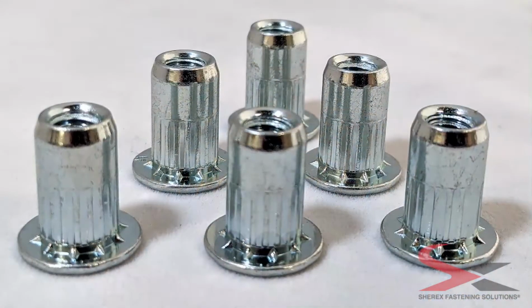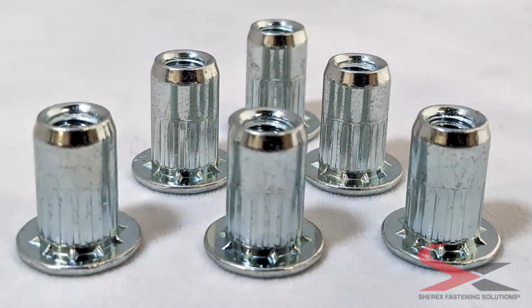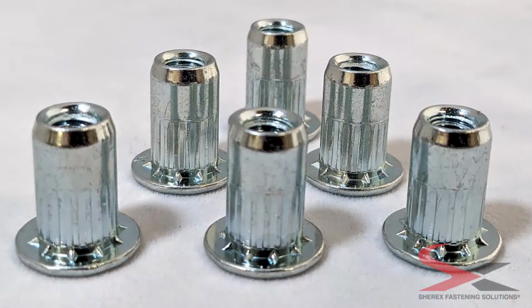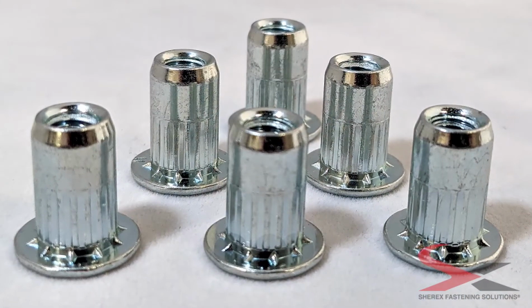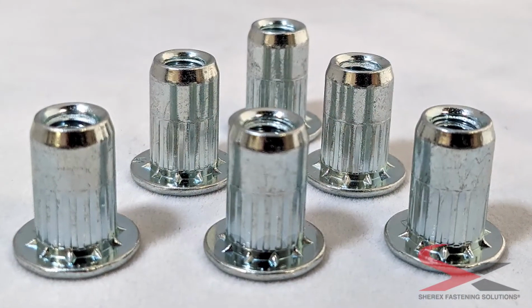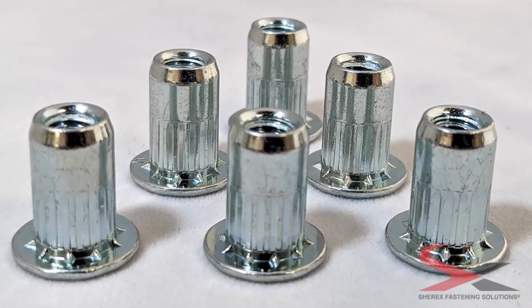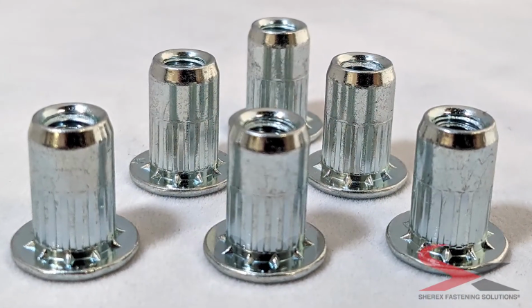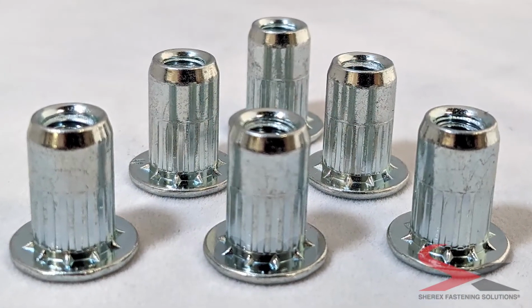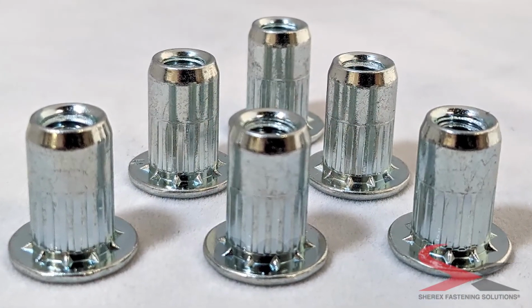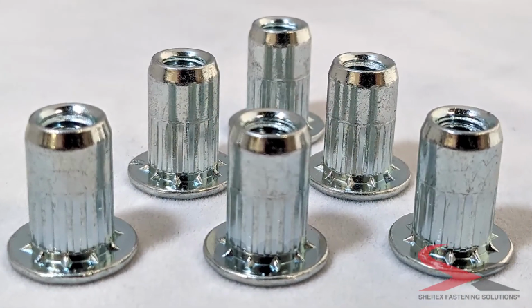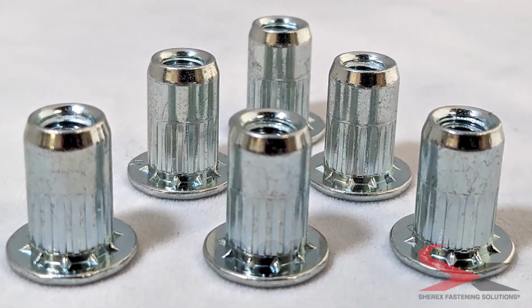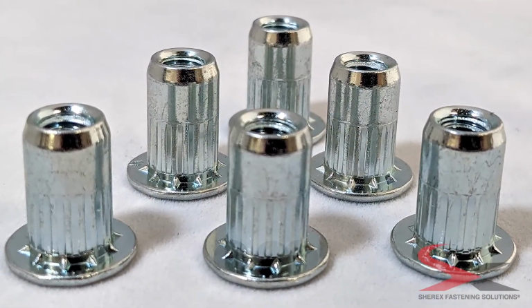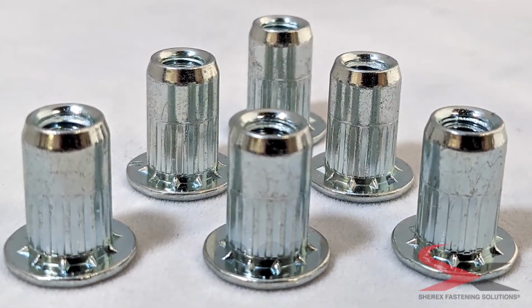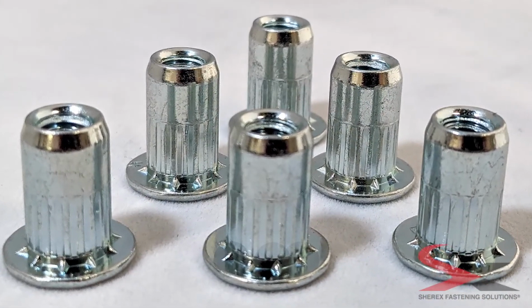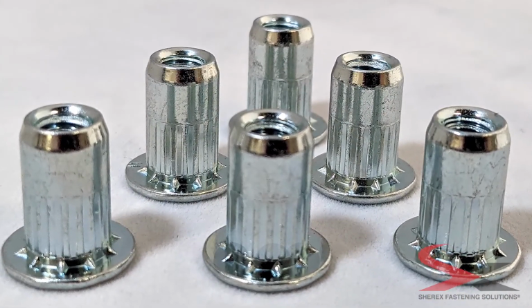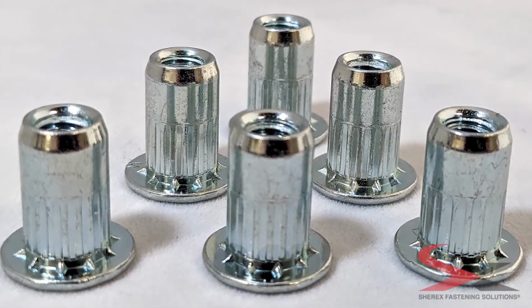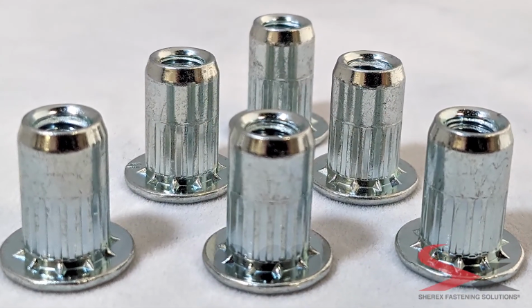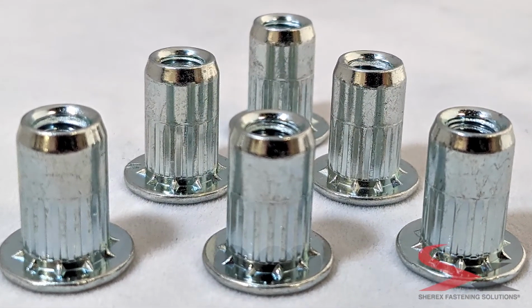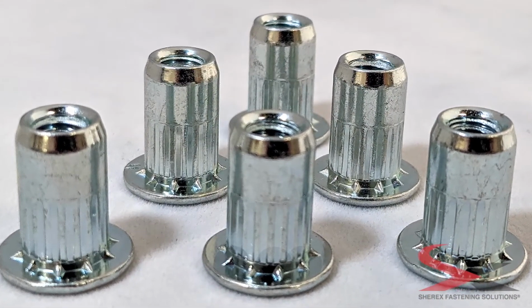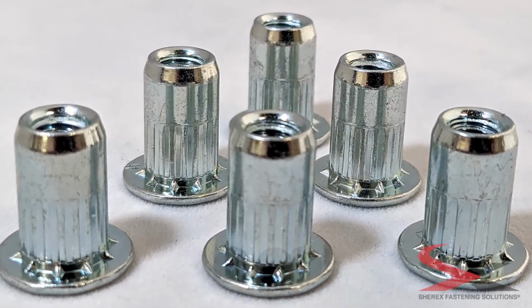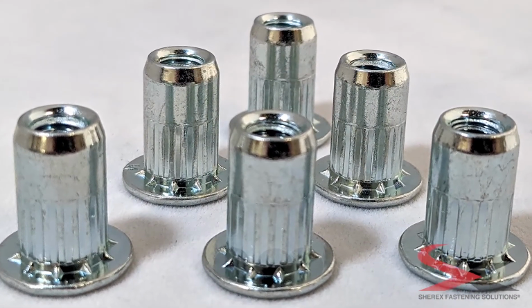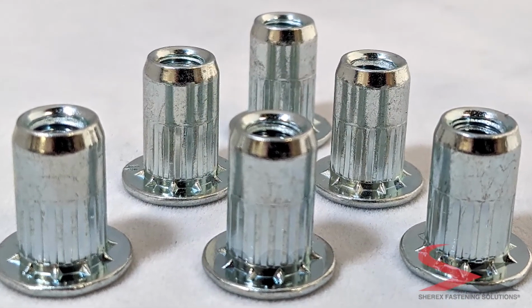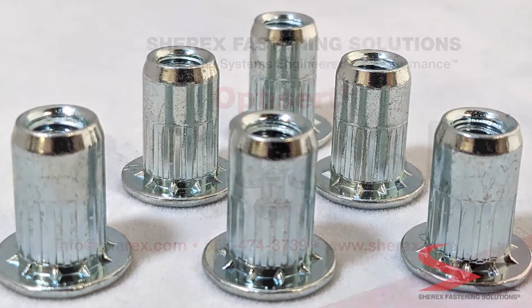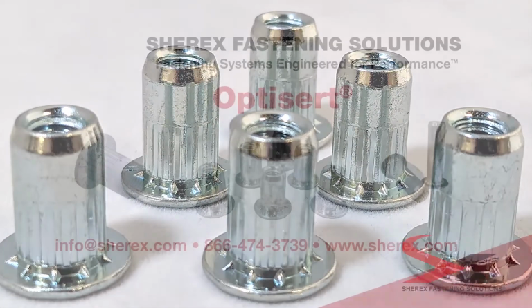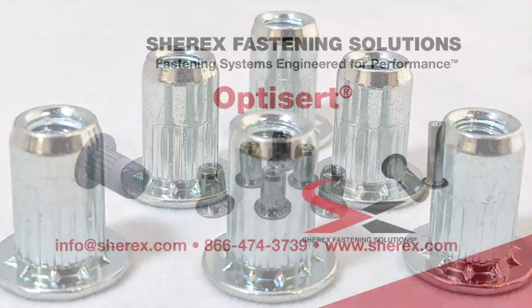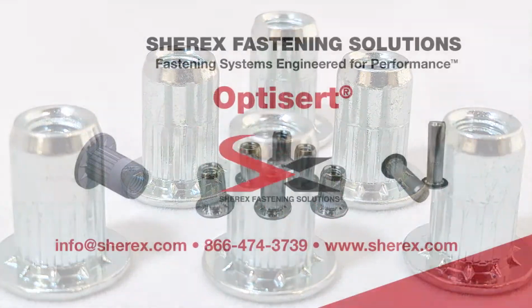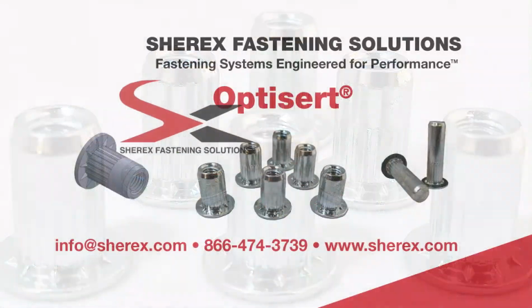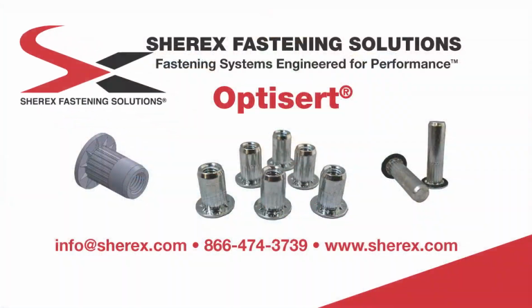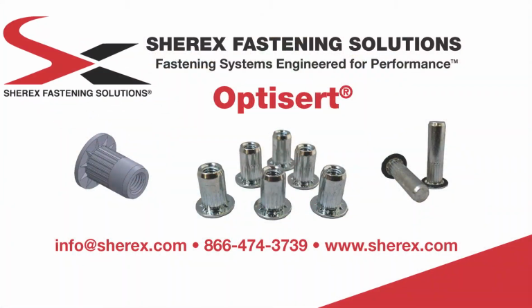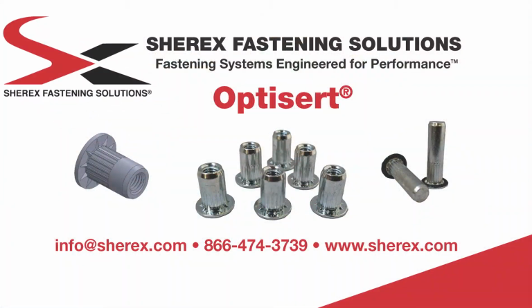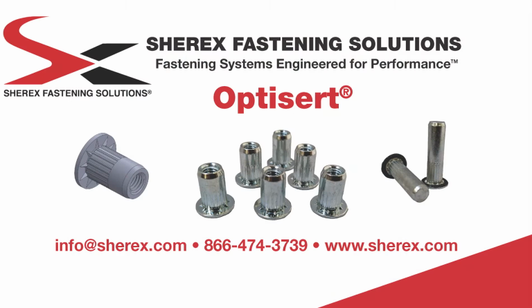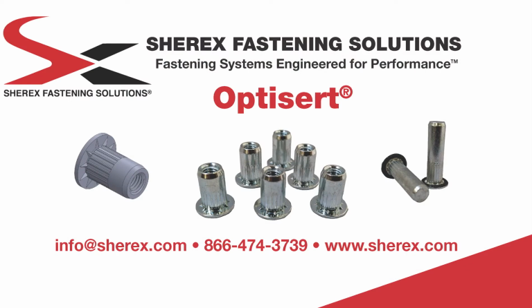It's time to upgrade to the new standard in round body rivet nuts with Shirex's OptiCert.